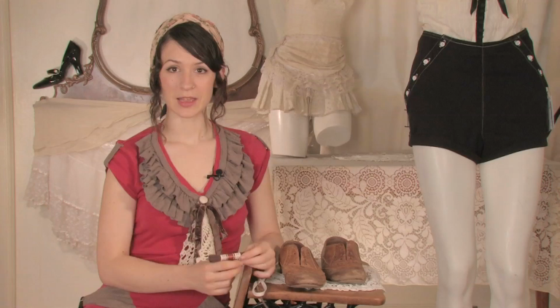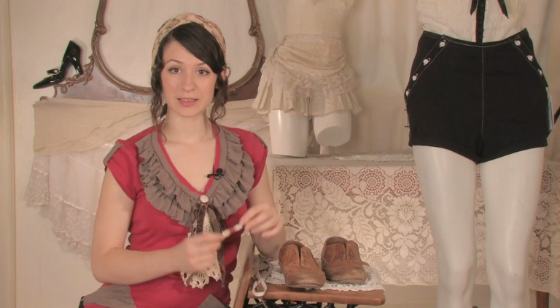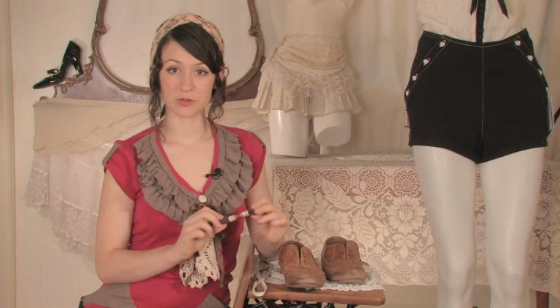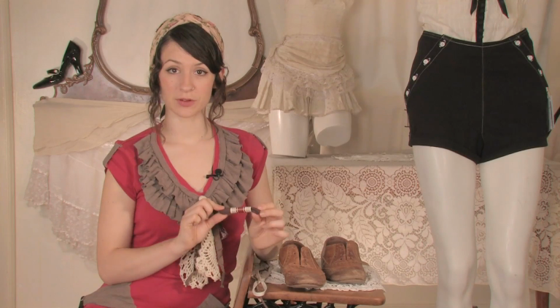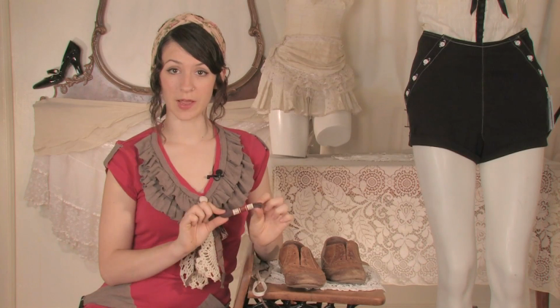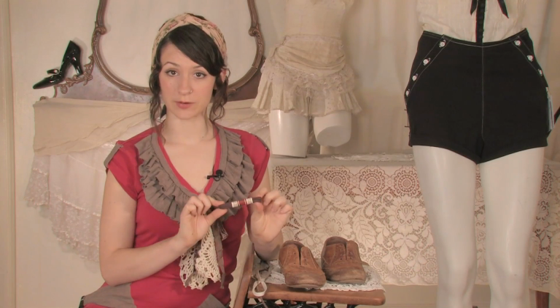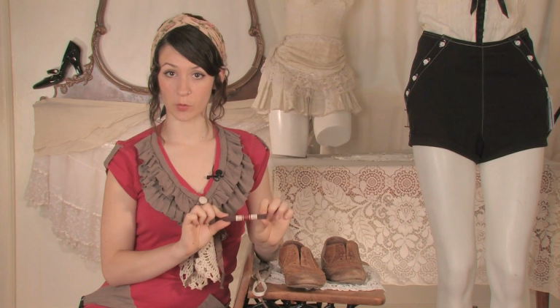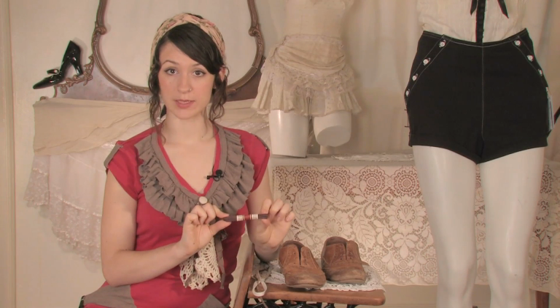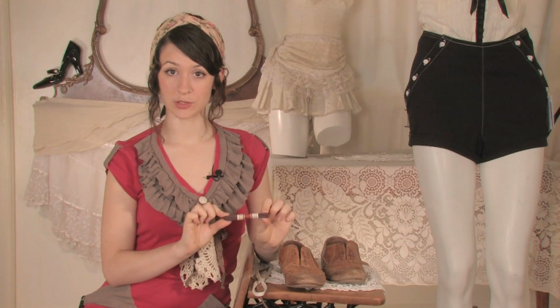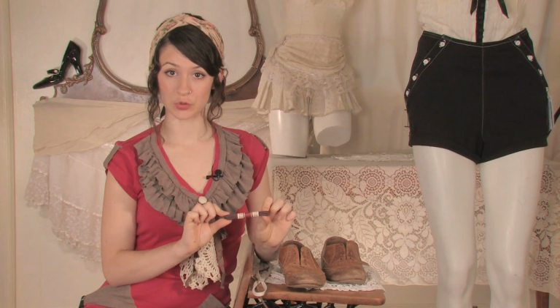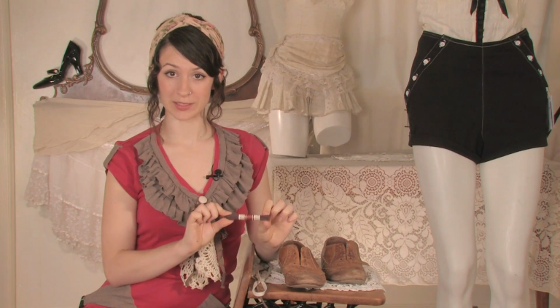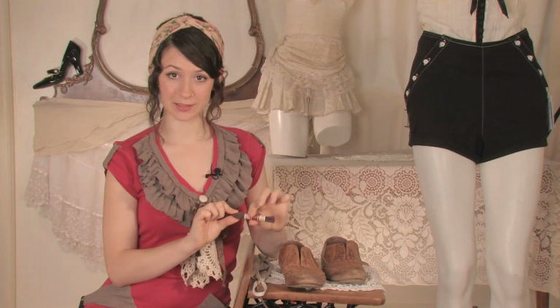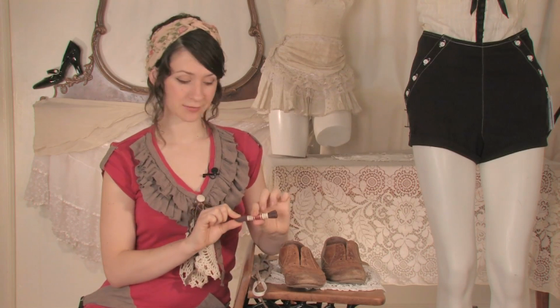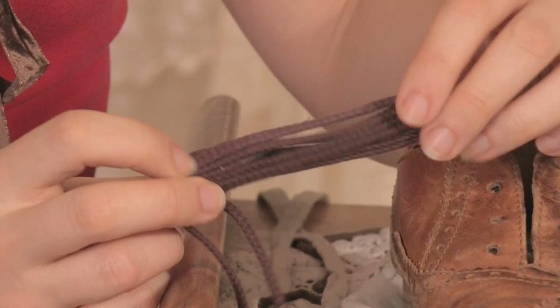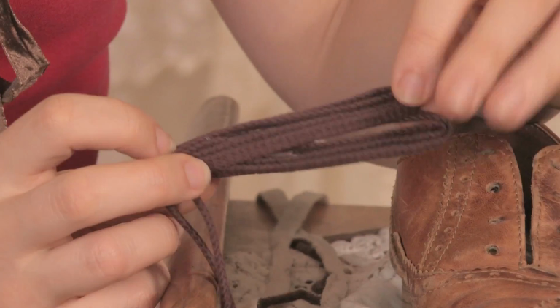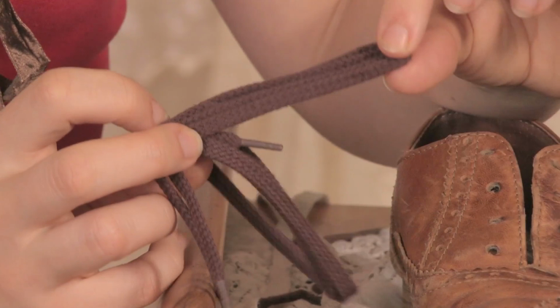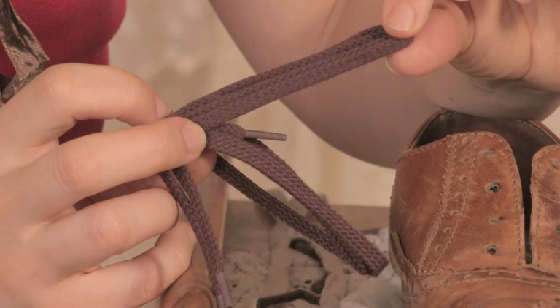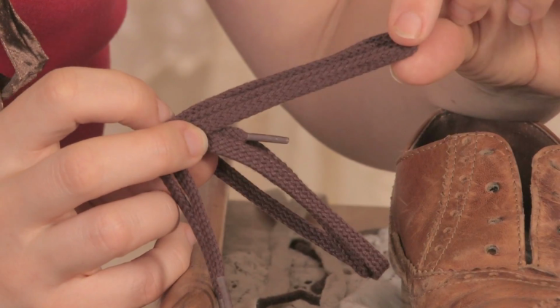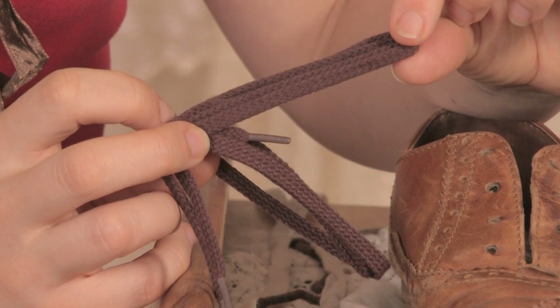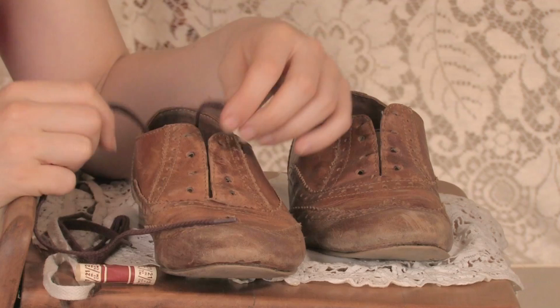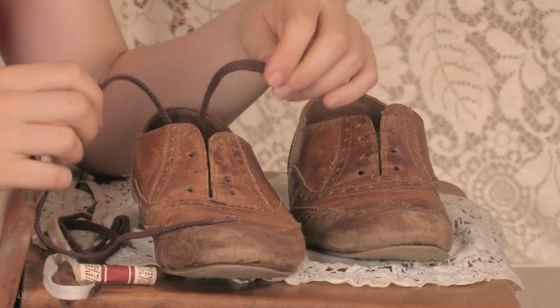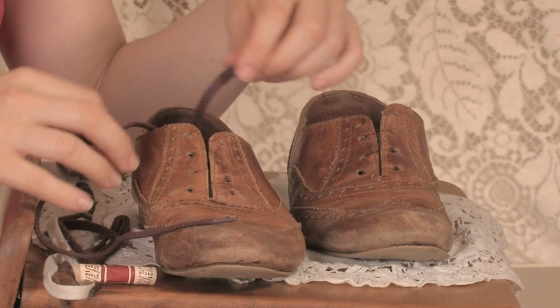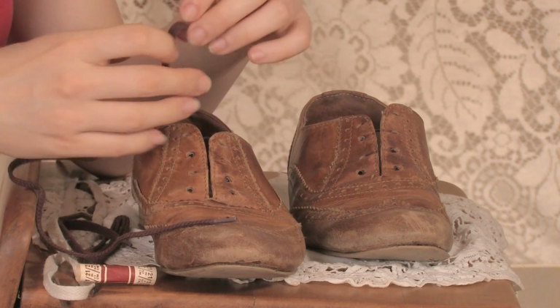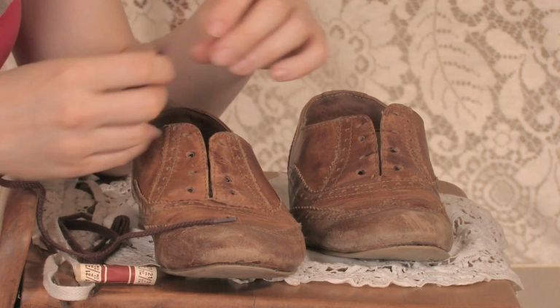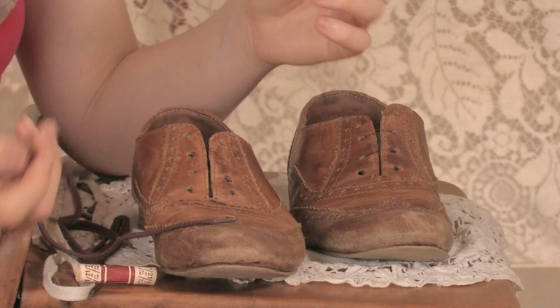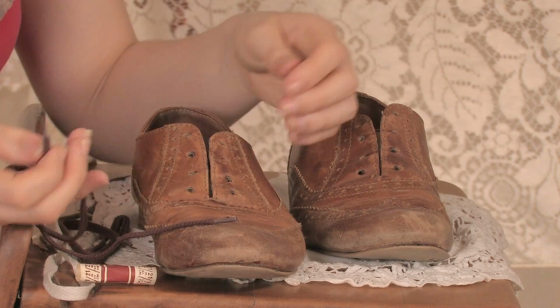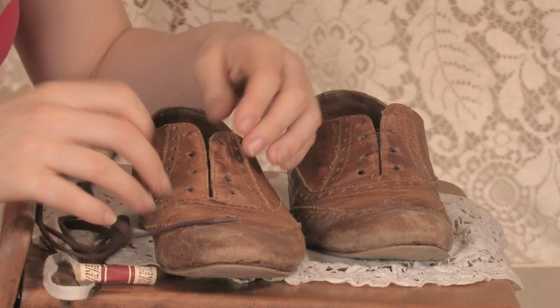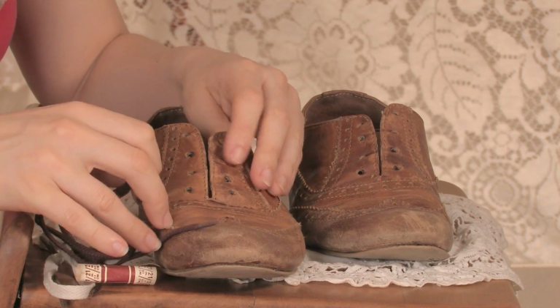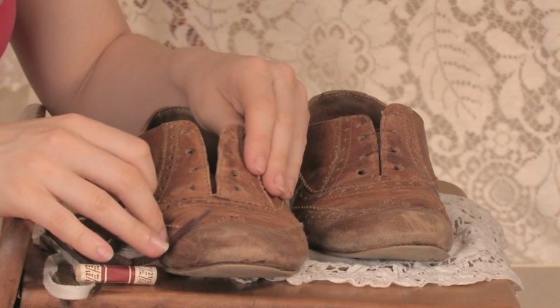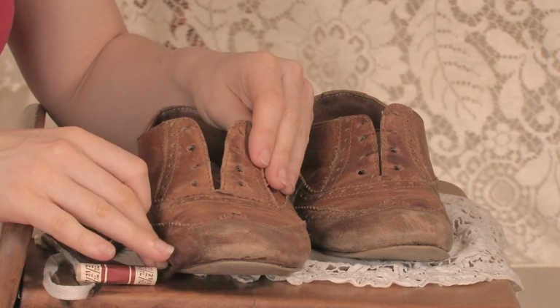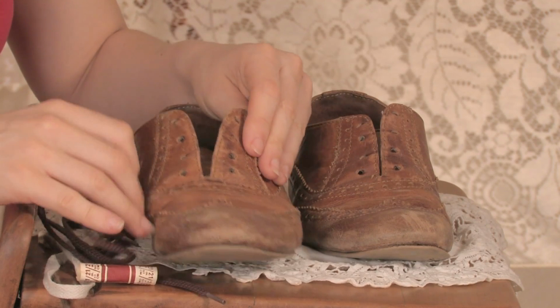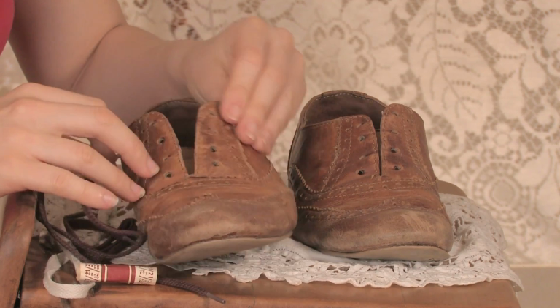Next, you want to find replacement shoelaces and decide how you want to lace them up.